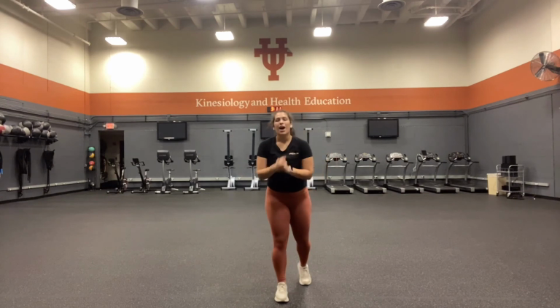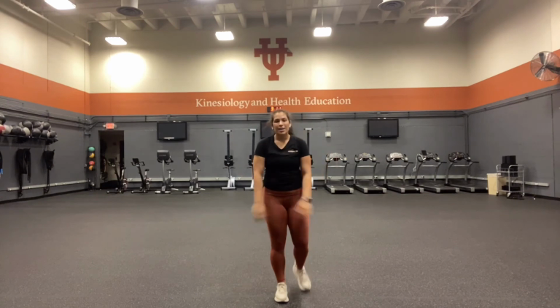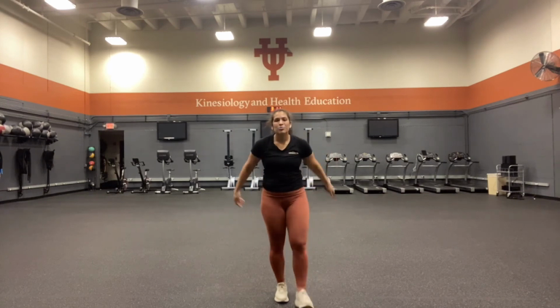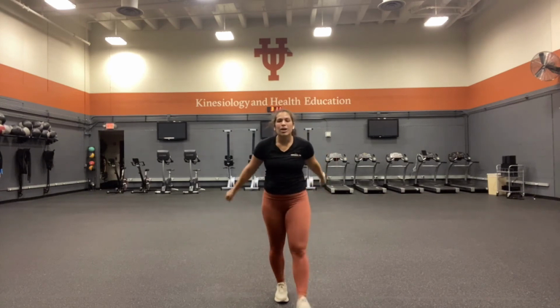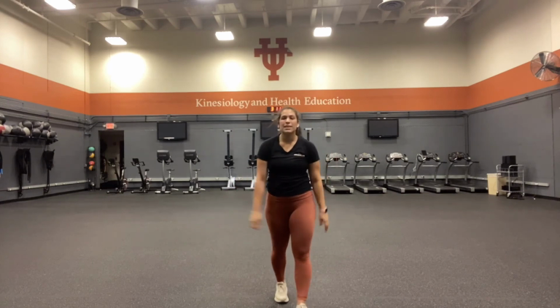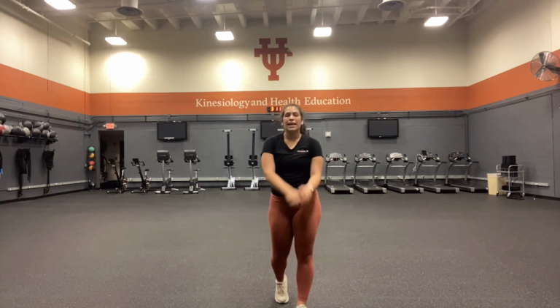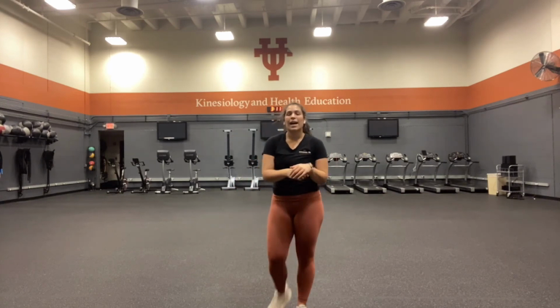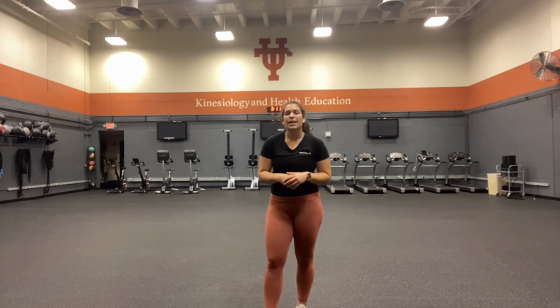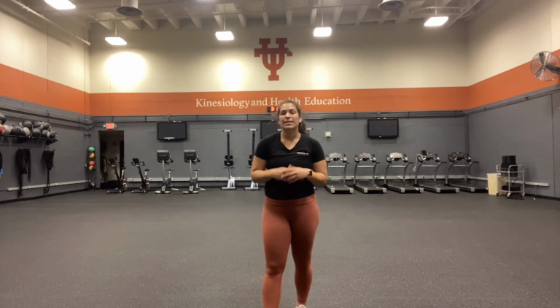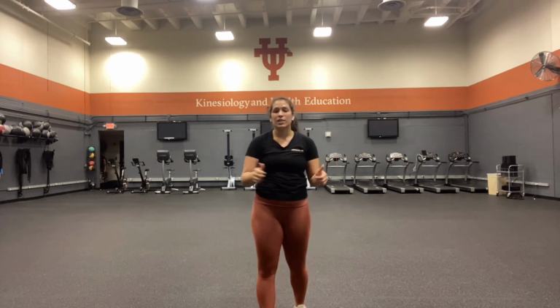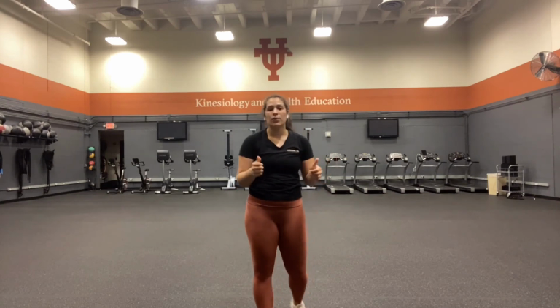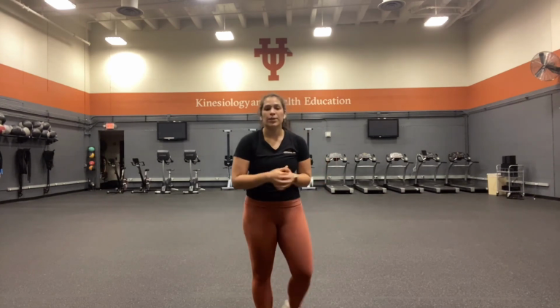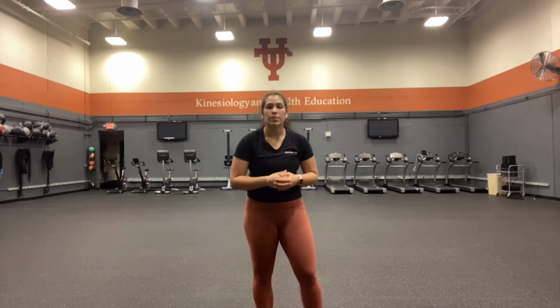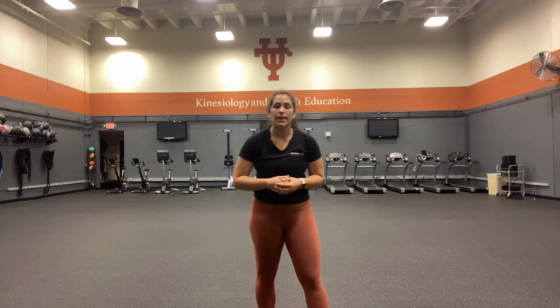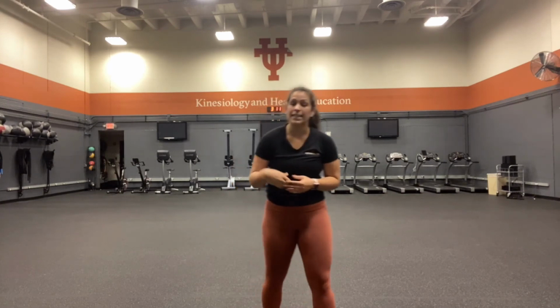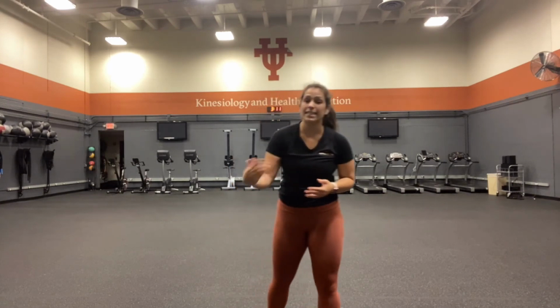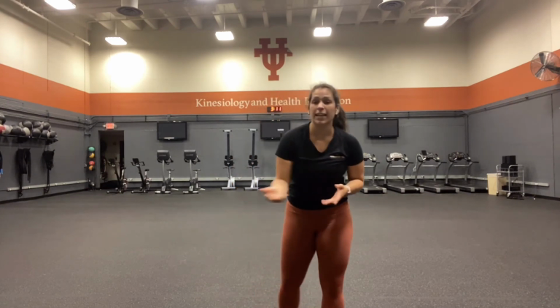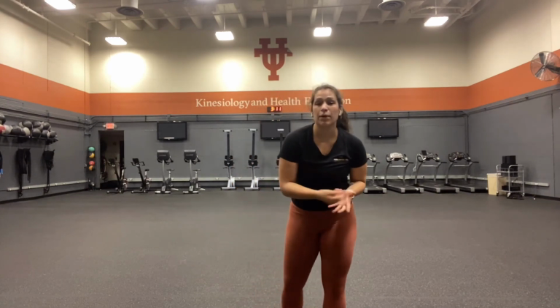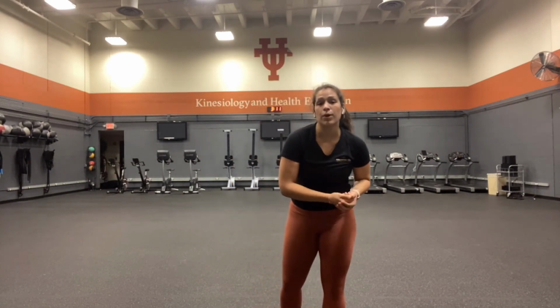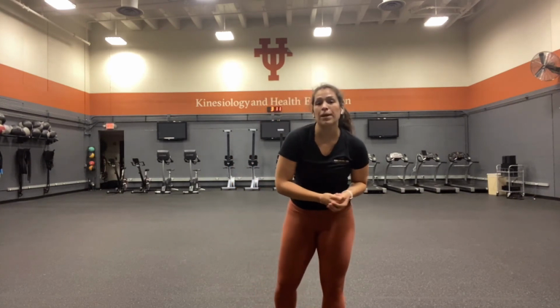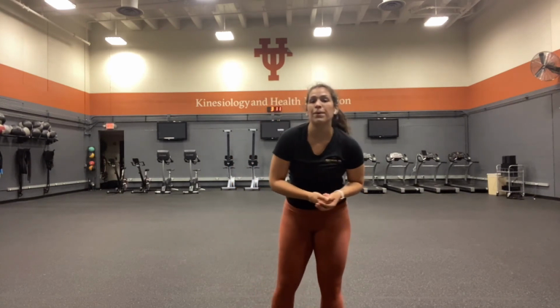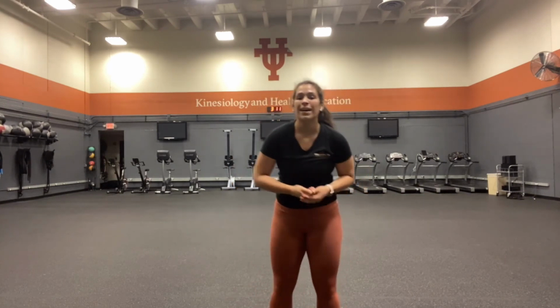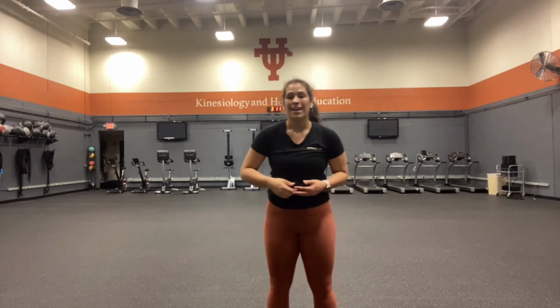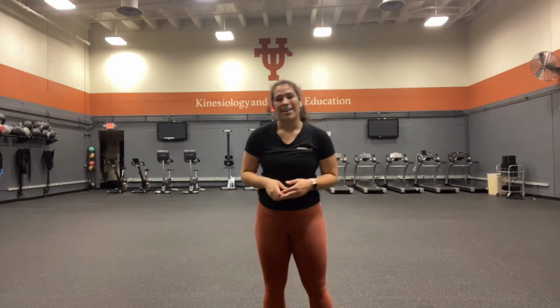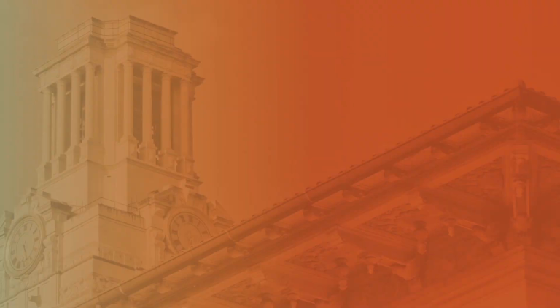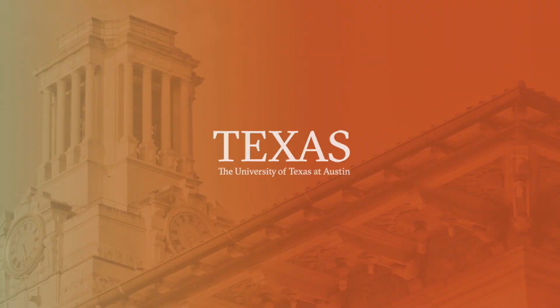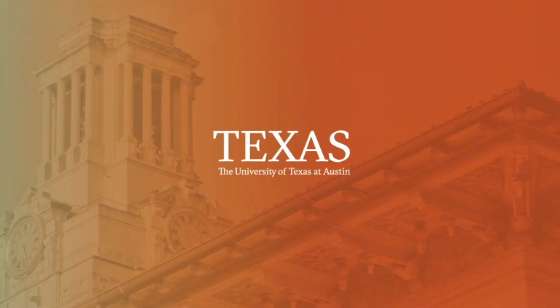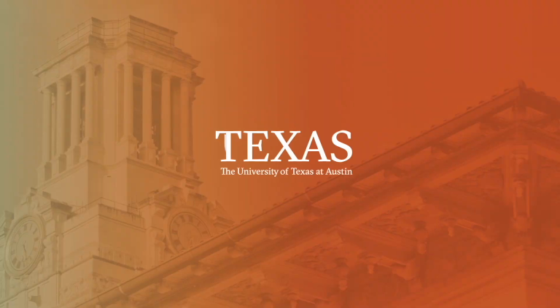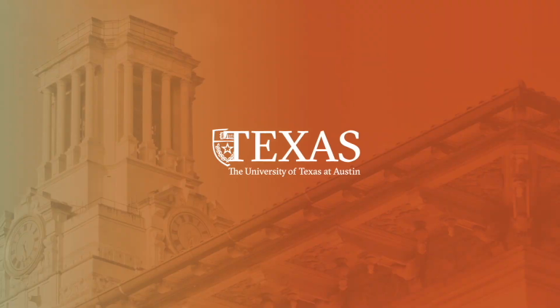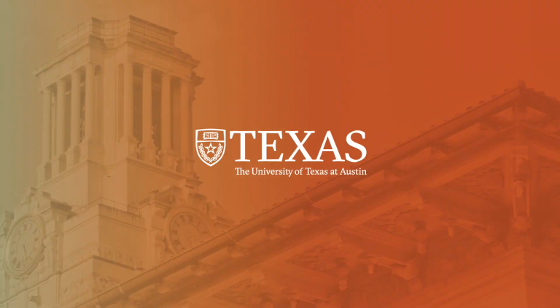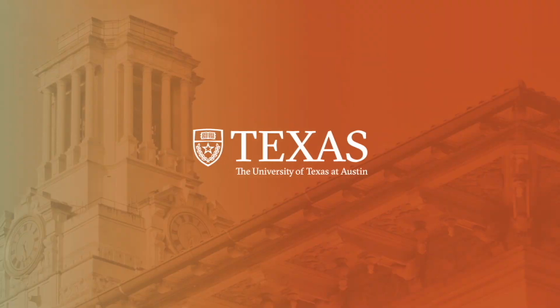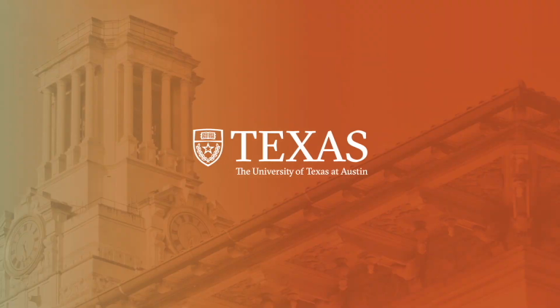Awesome job today, guys. Thanks for working with me. That is a dynamic warm-up.